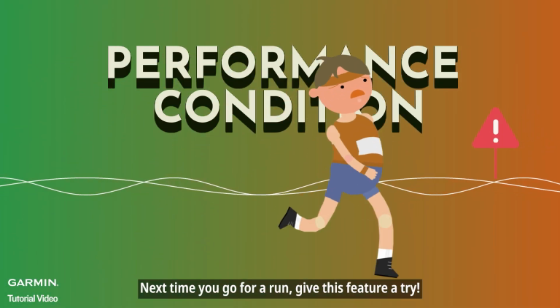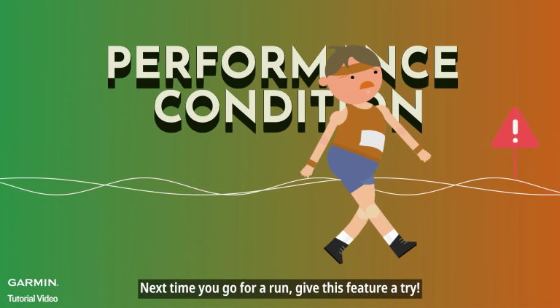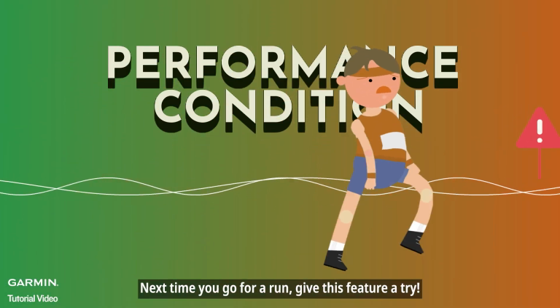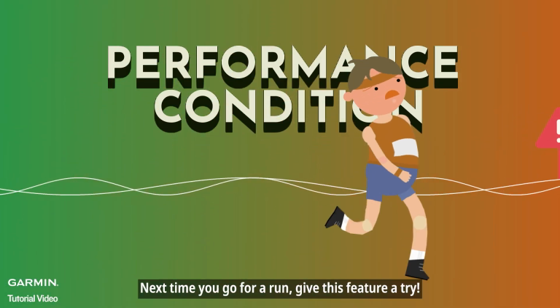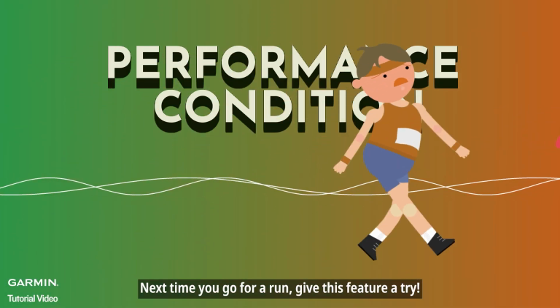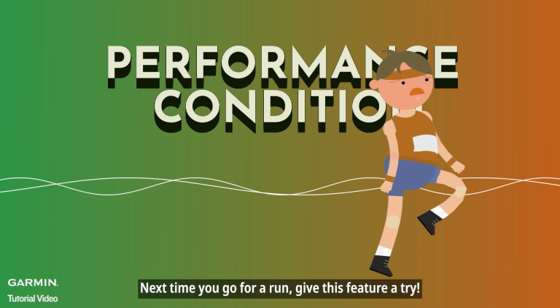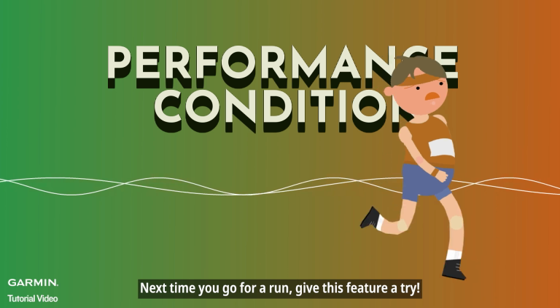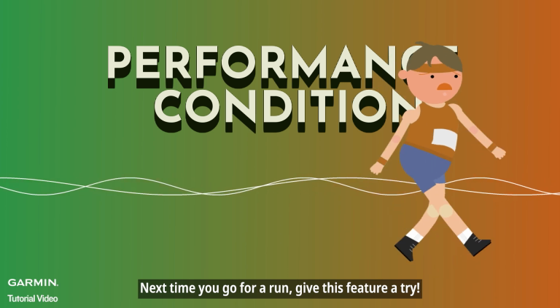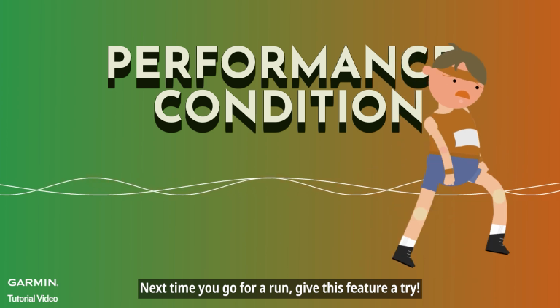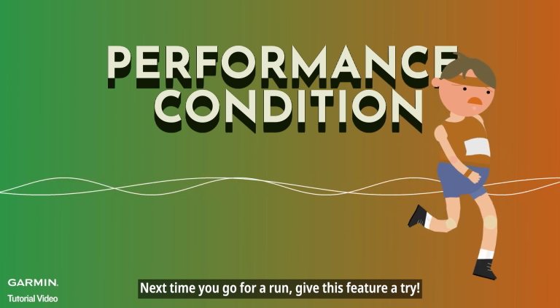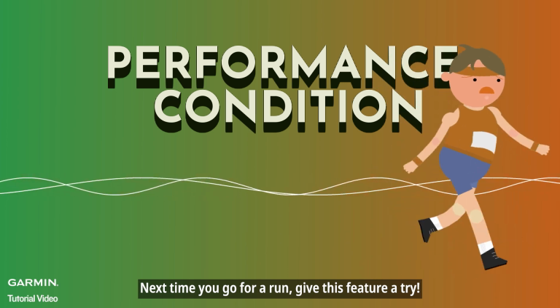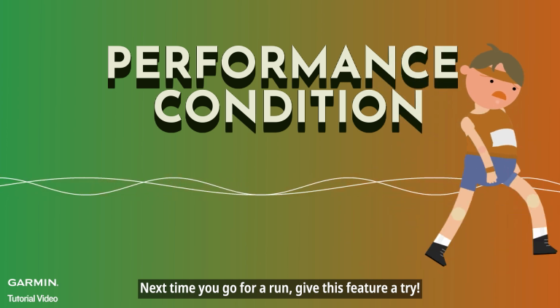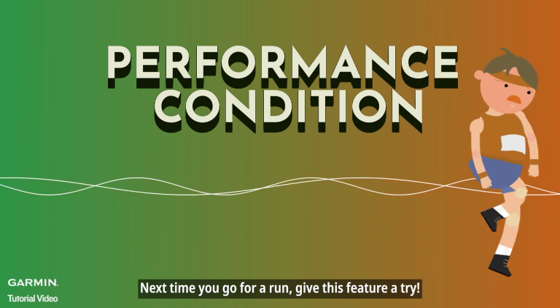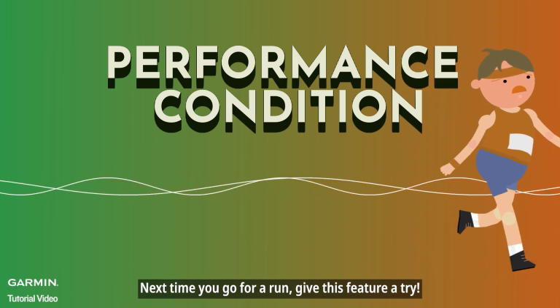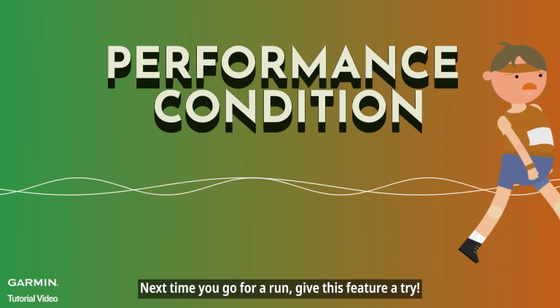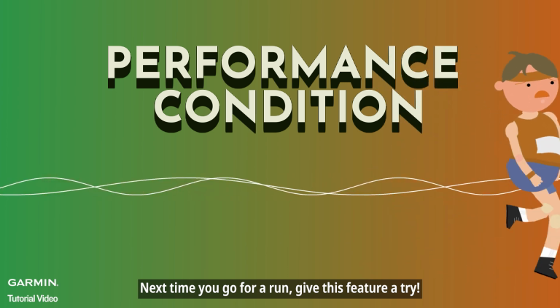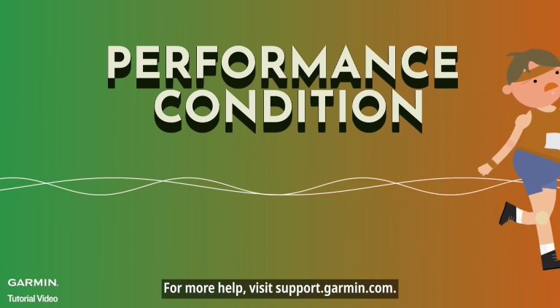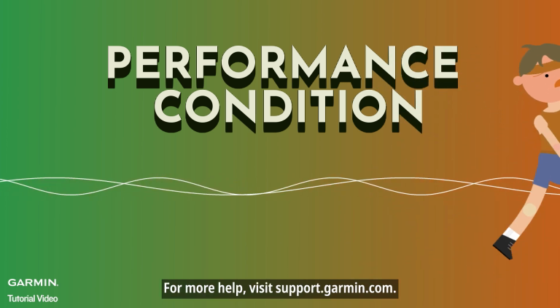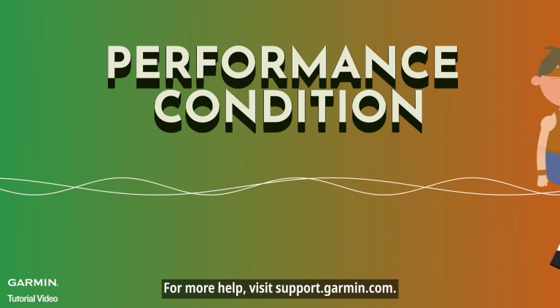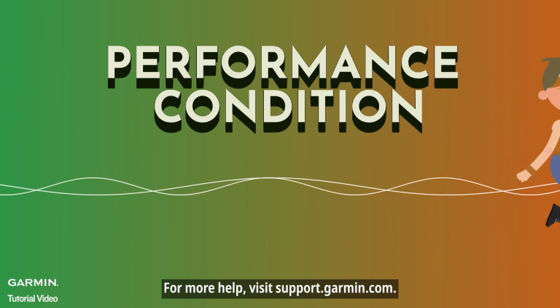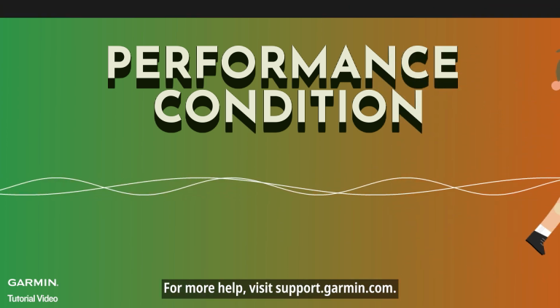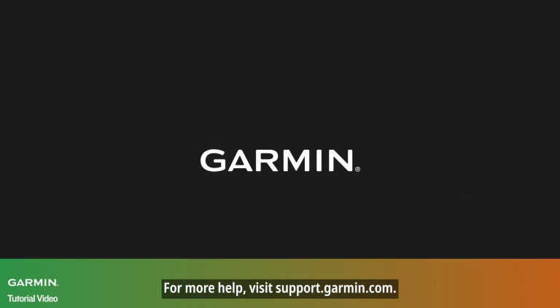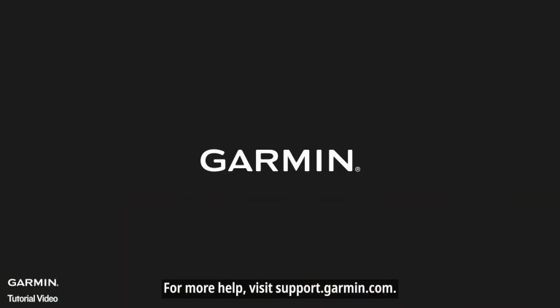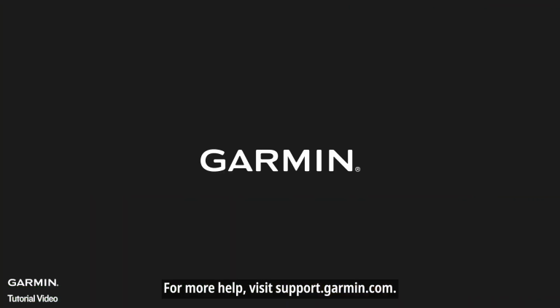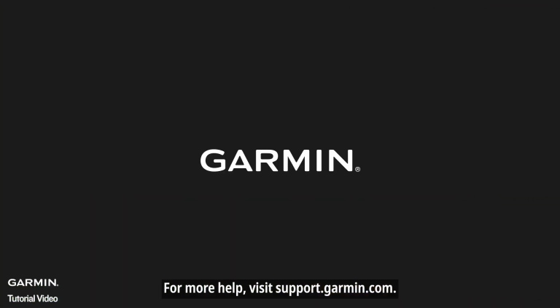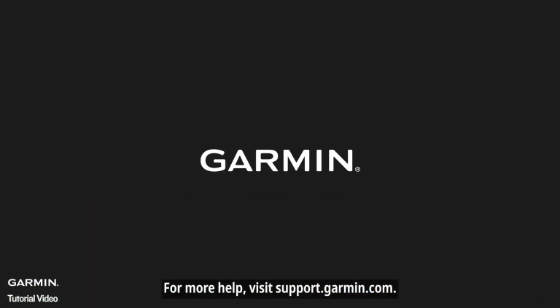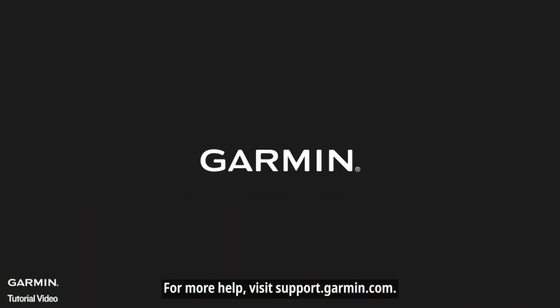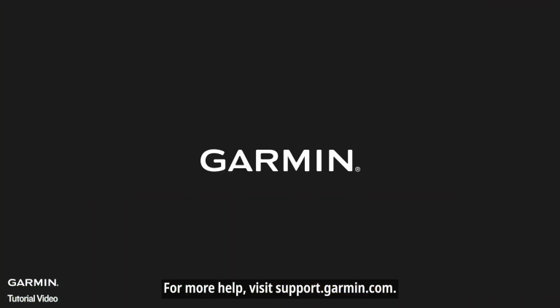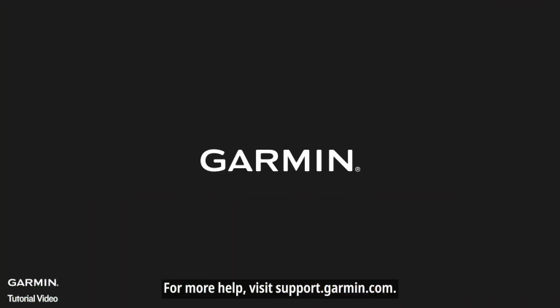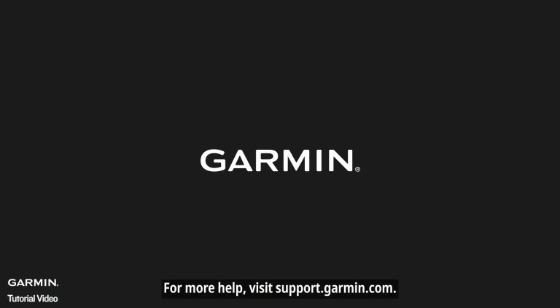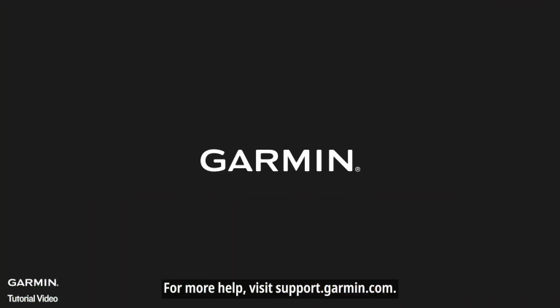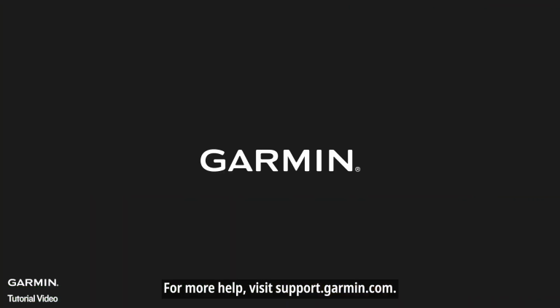Next time you go for a run, give this feature a try. For more help, visit support.garmin.com.